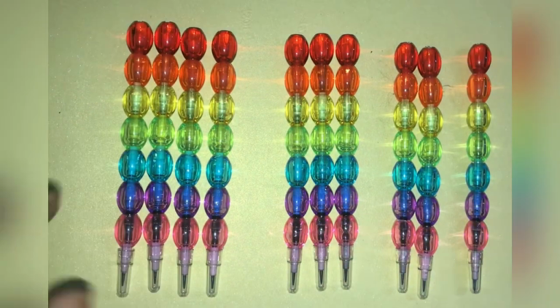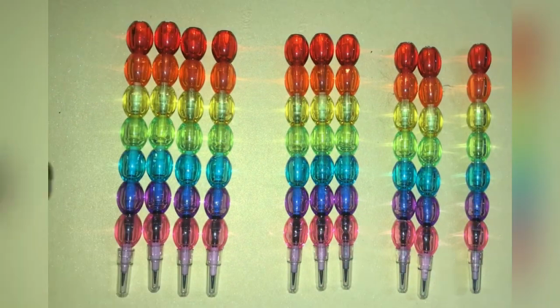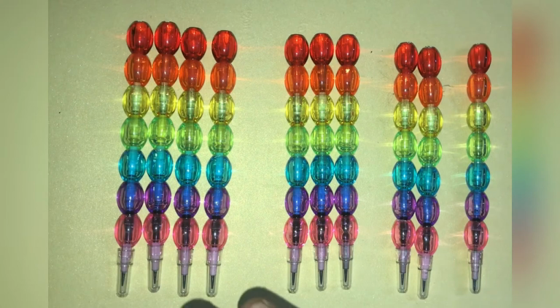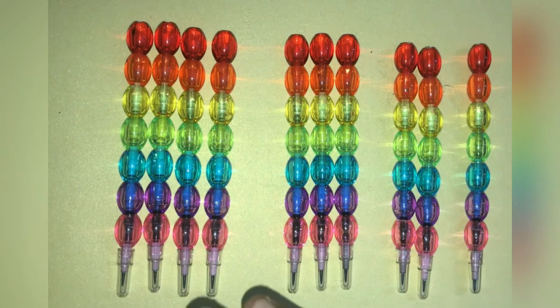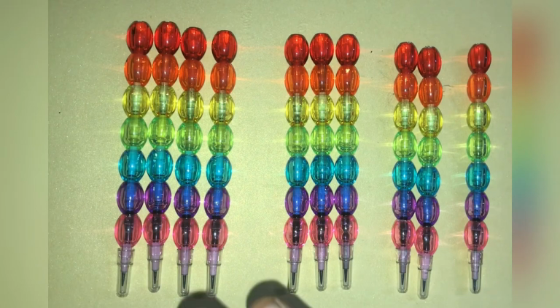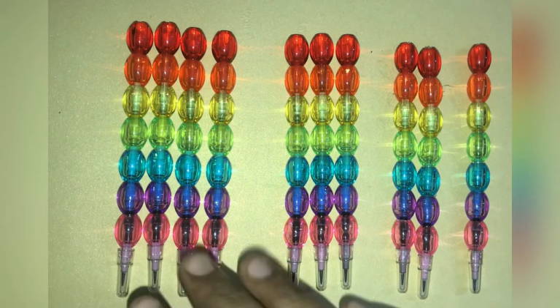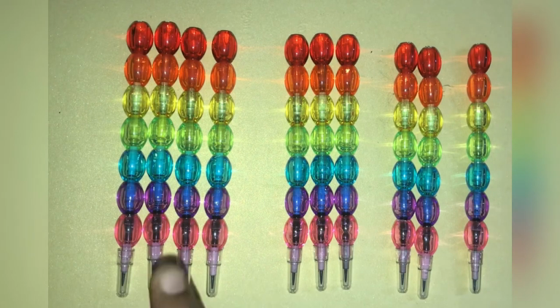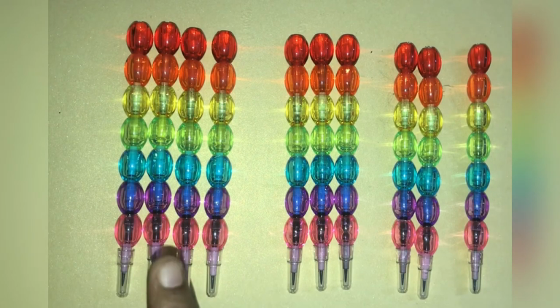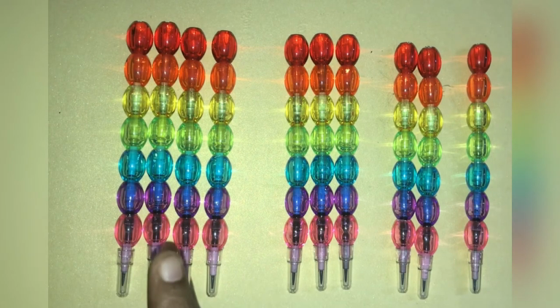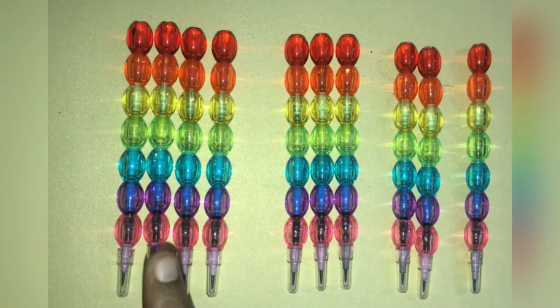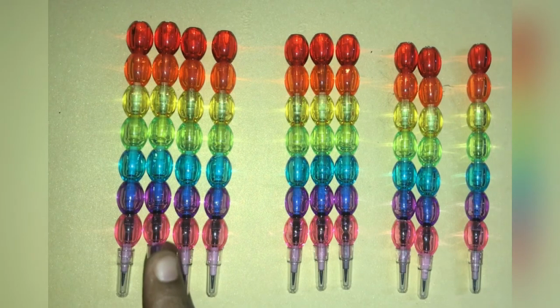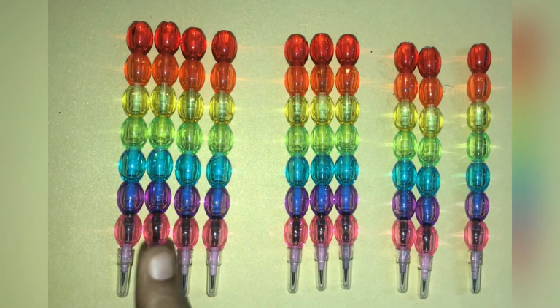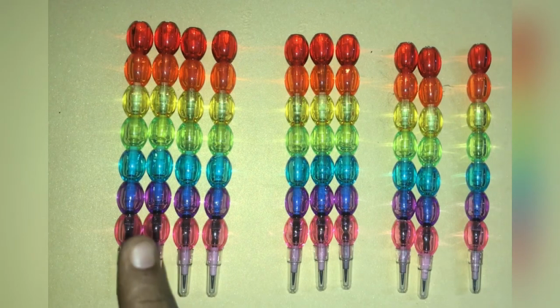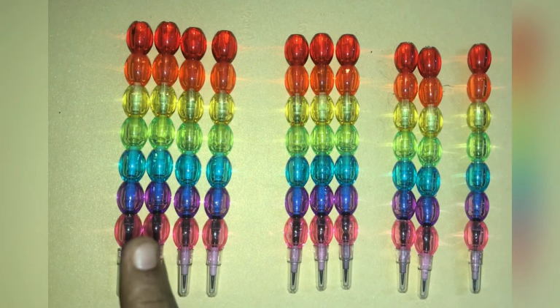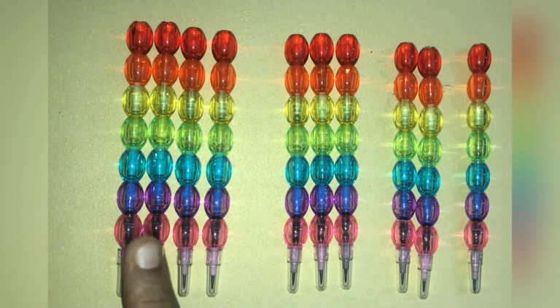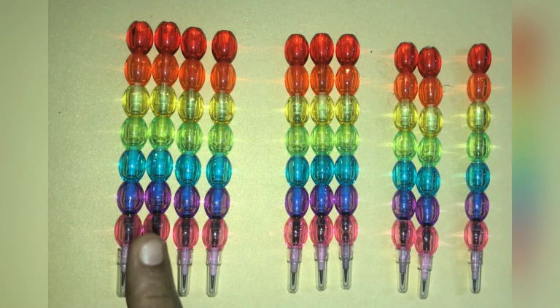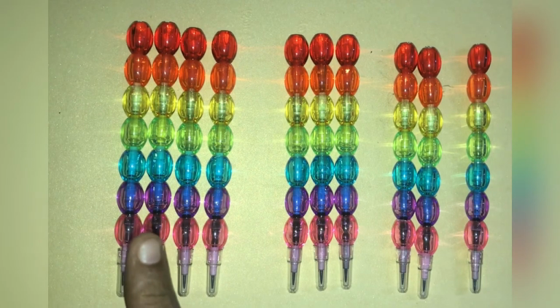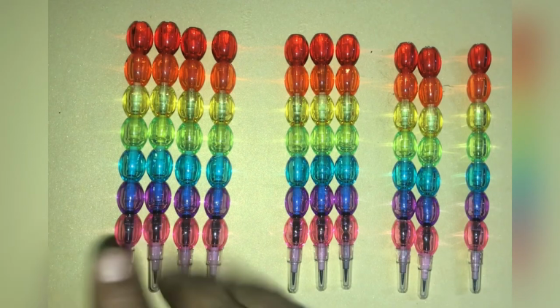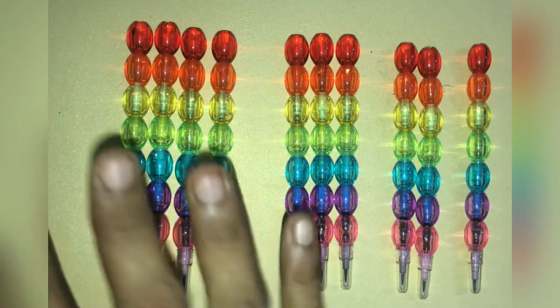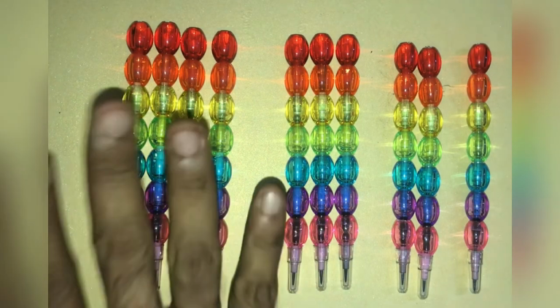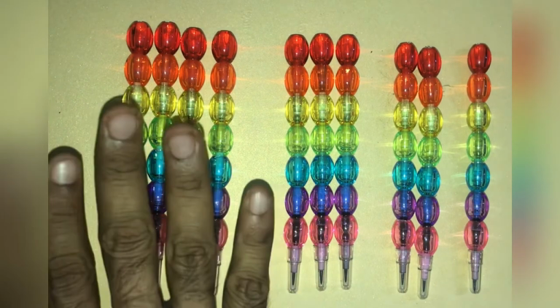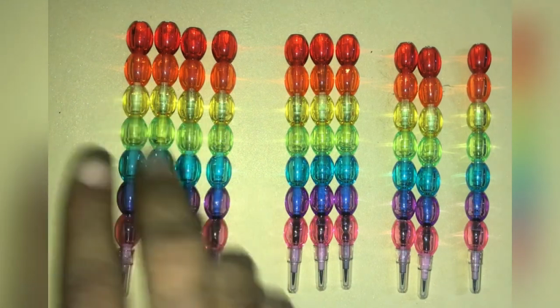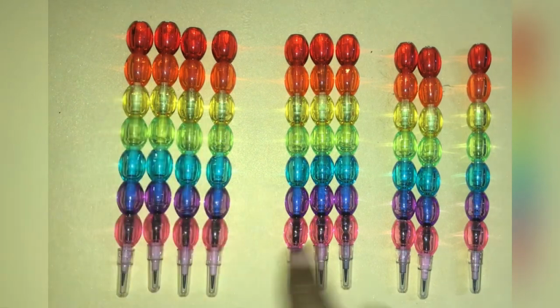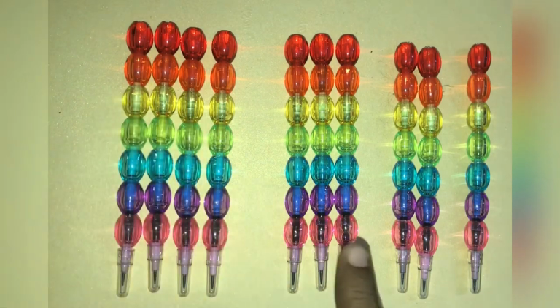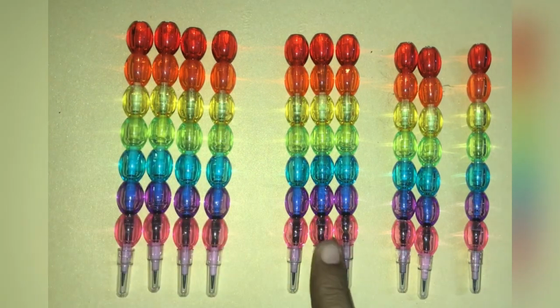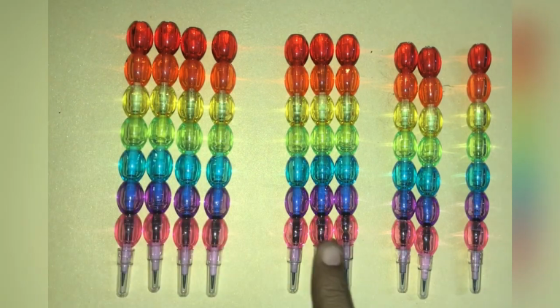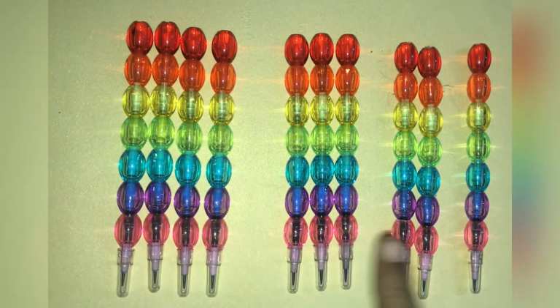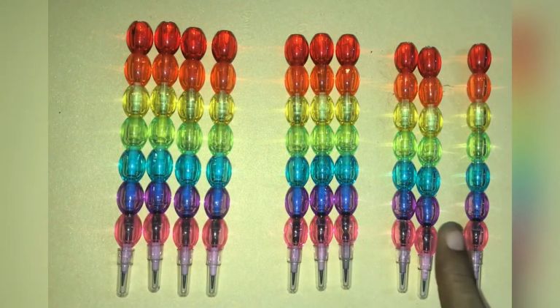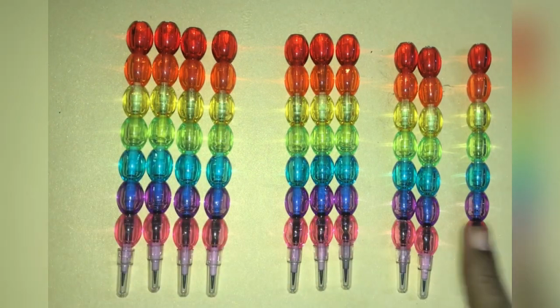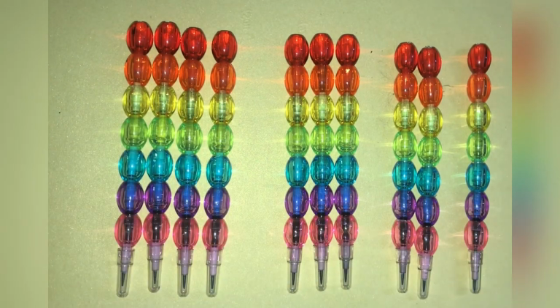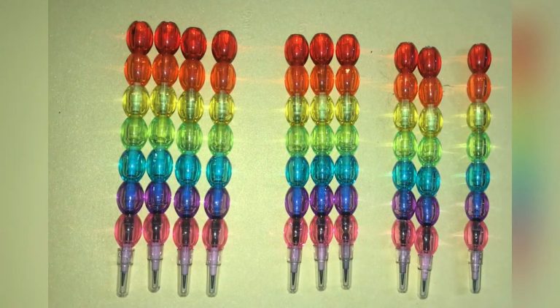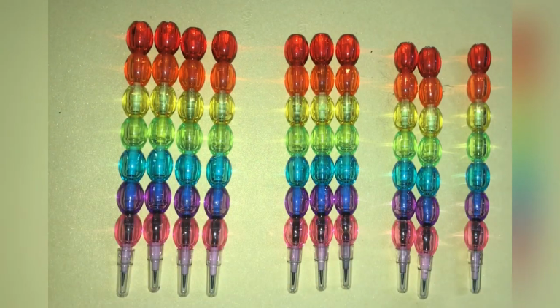So our puzzle is solved, and now the order of the pencils is 4, 3, 2, 1.